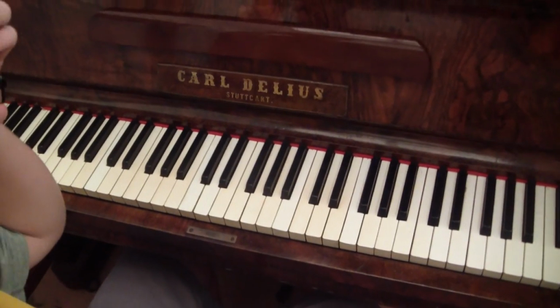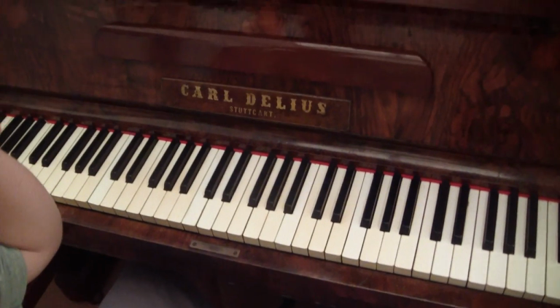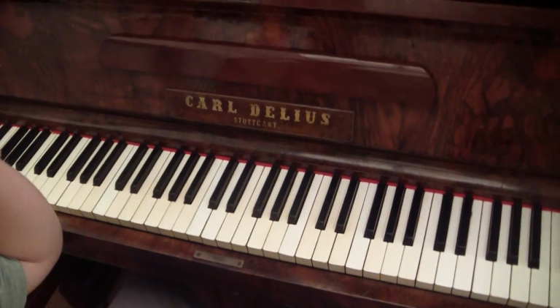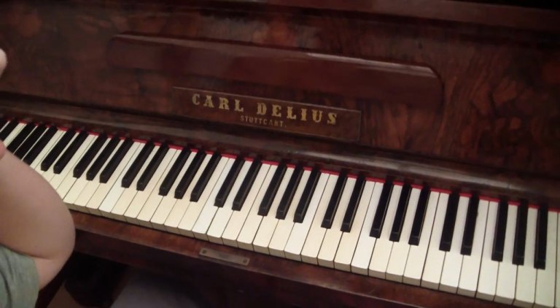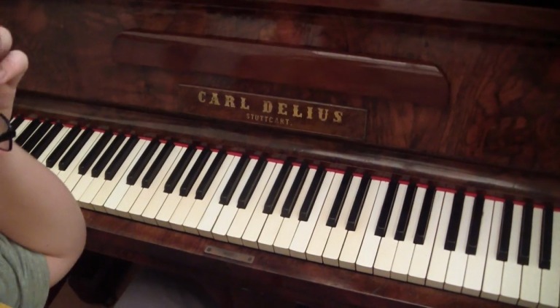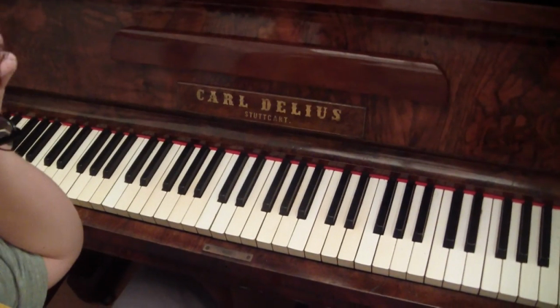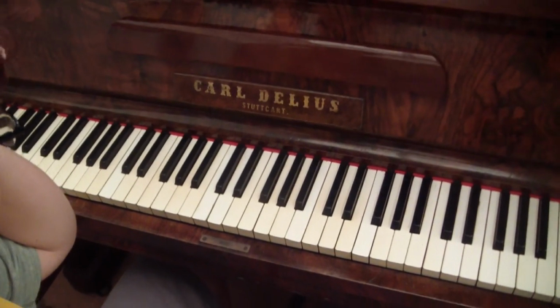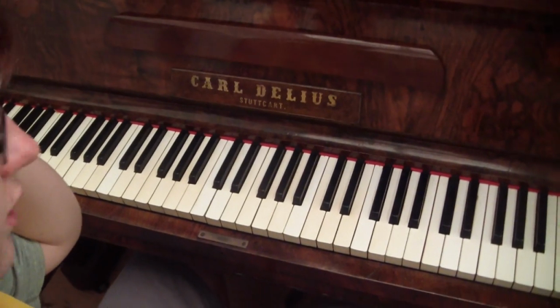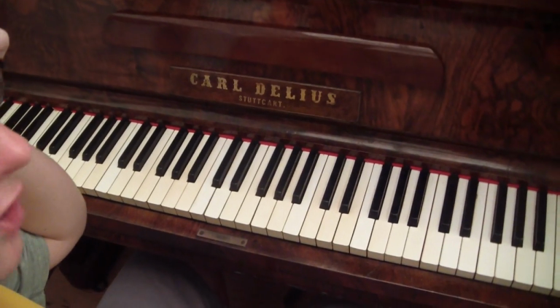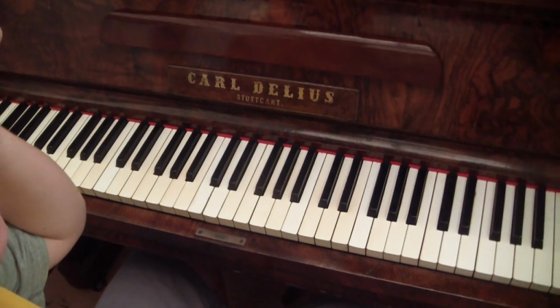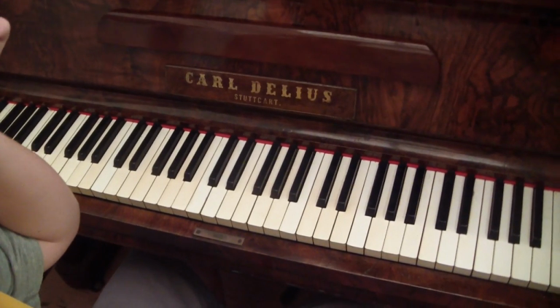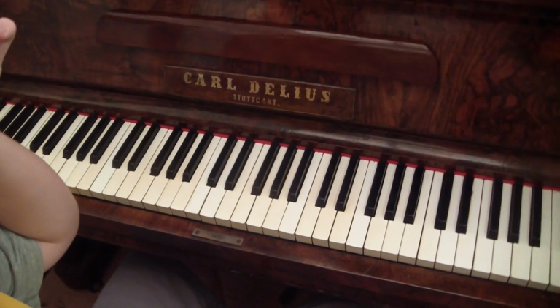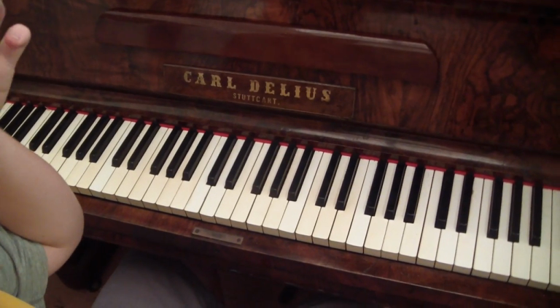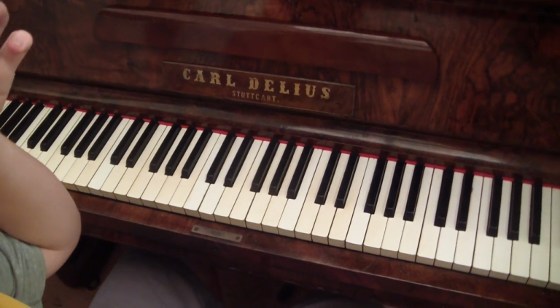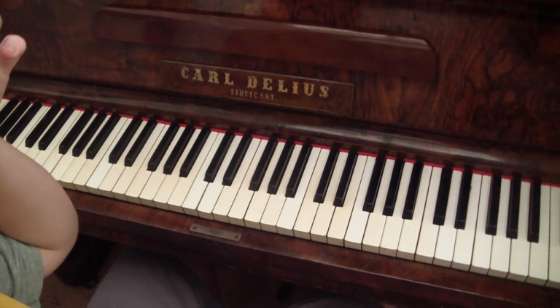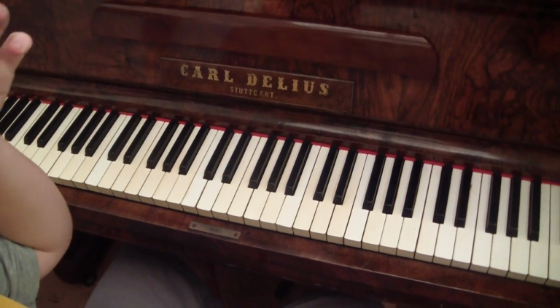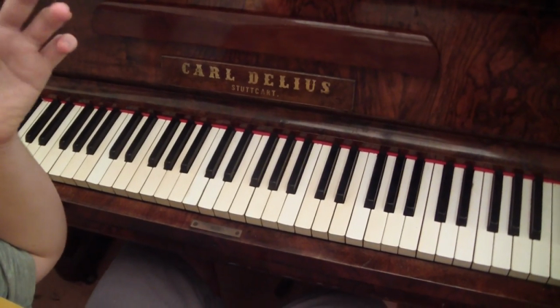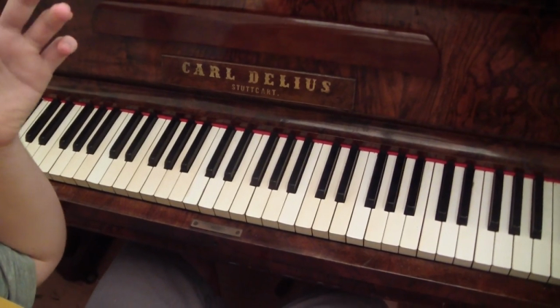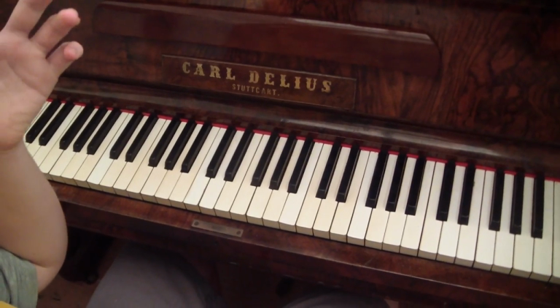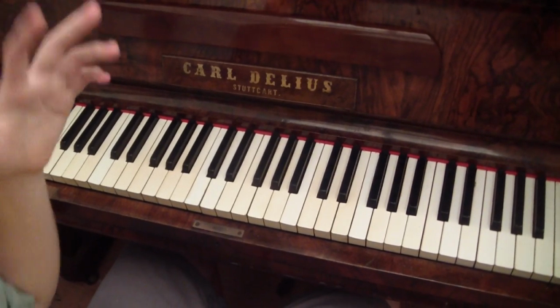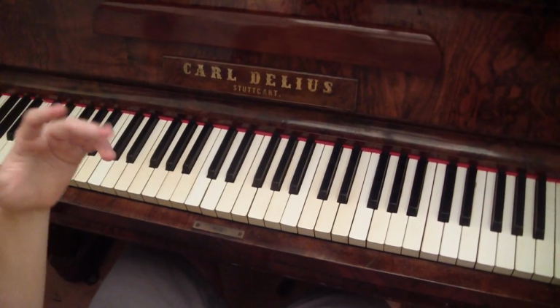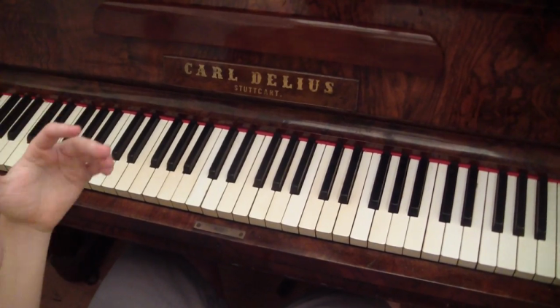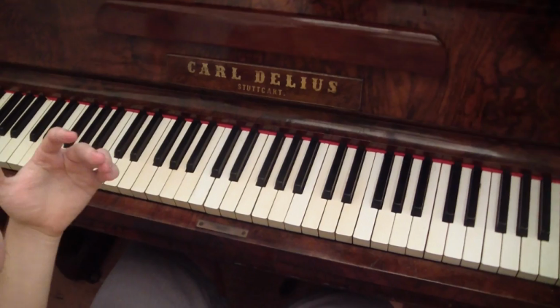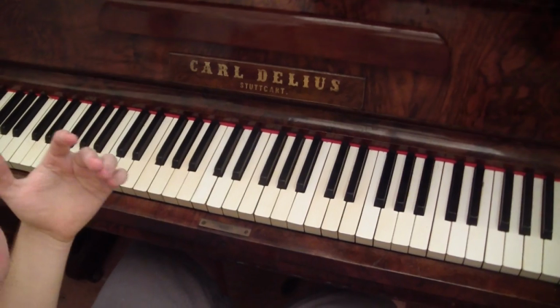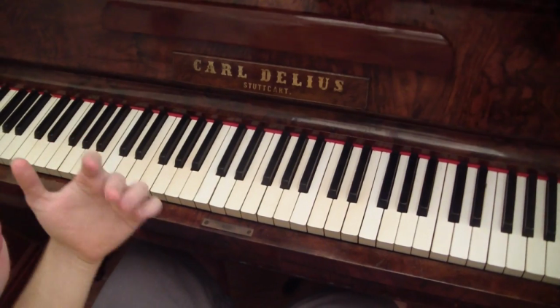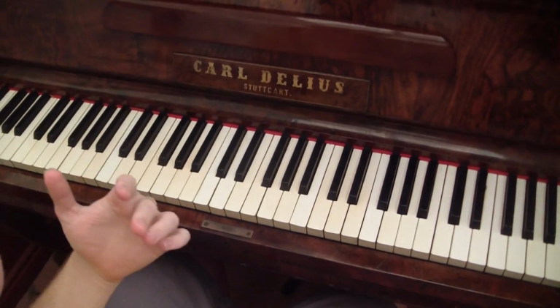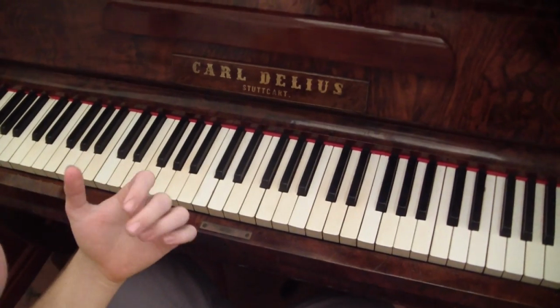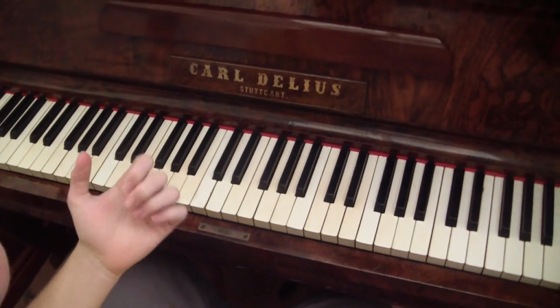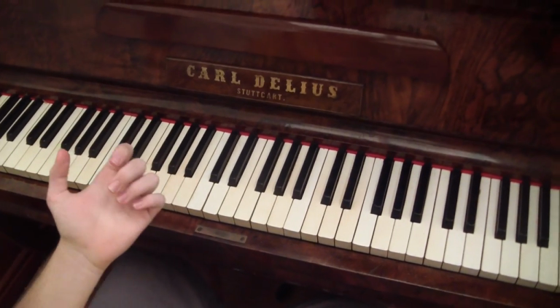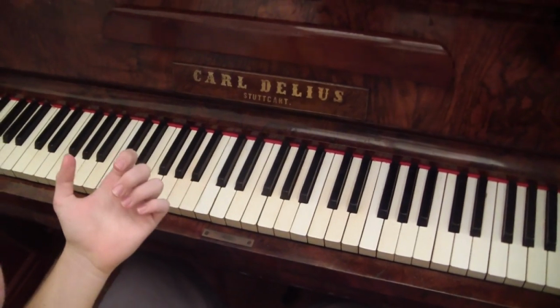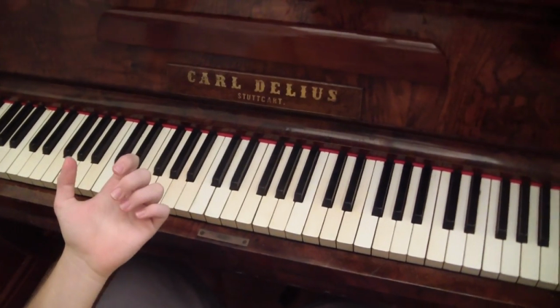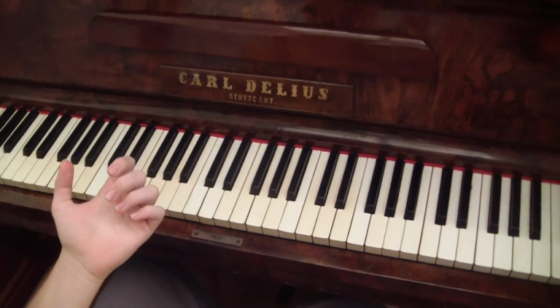Hello, people of YouTube. This is me, XXDobyXVX here. Today I'll be teaching you how to play the Song of Storms.